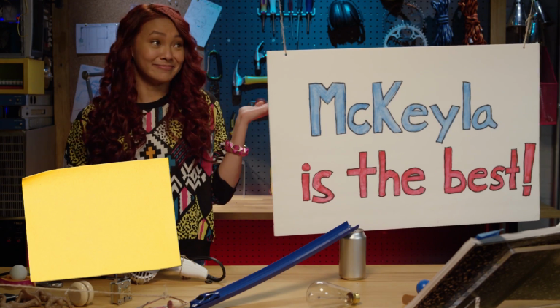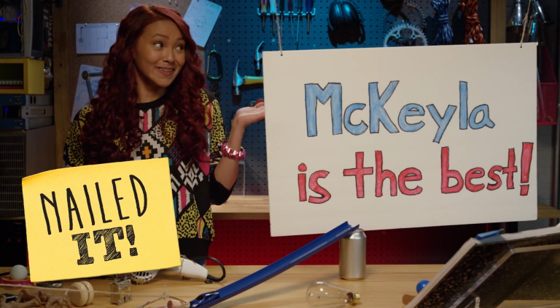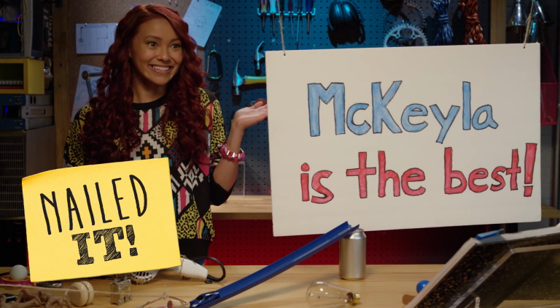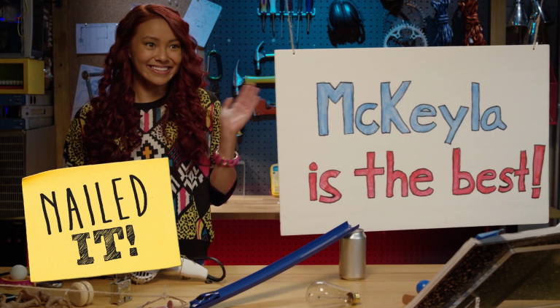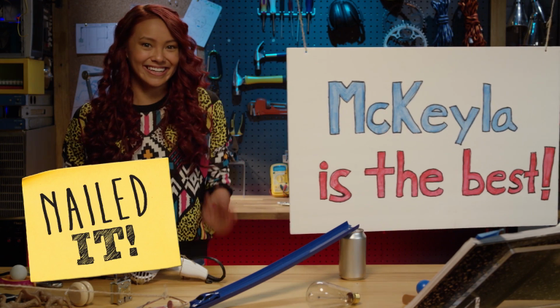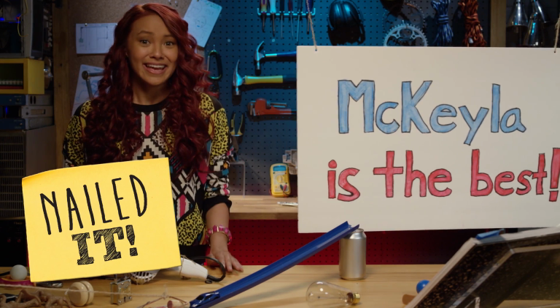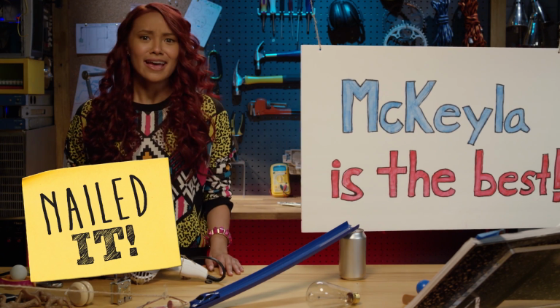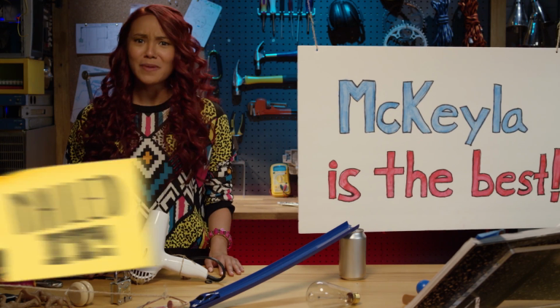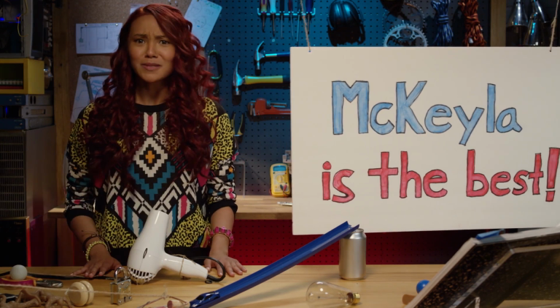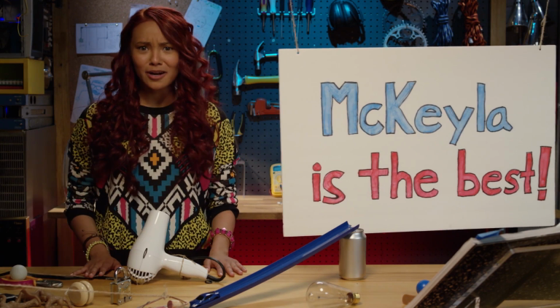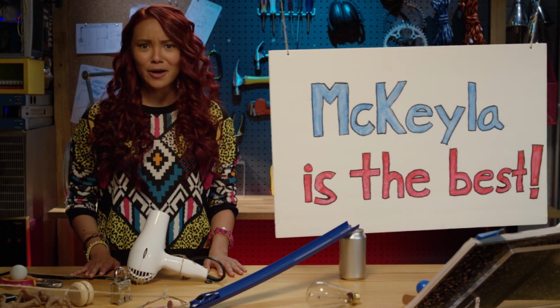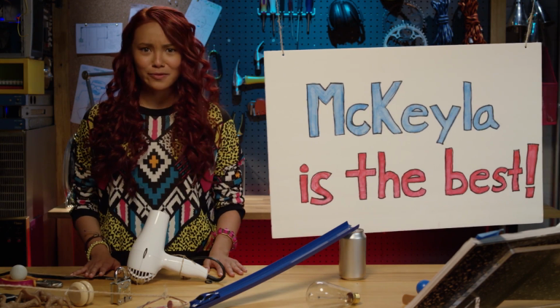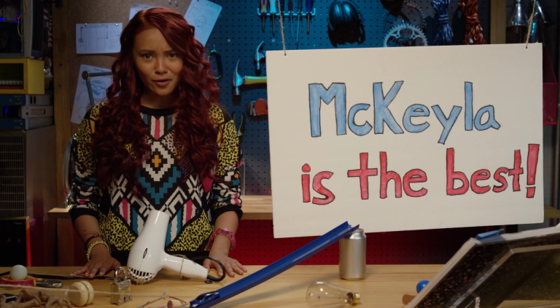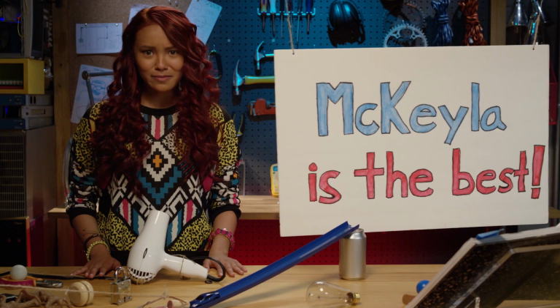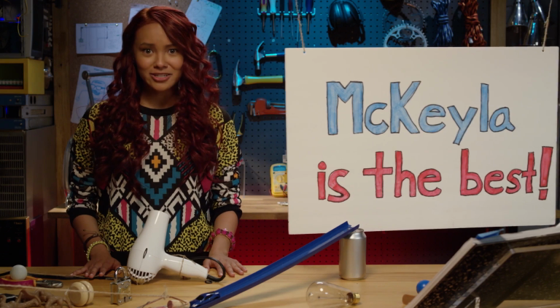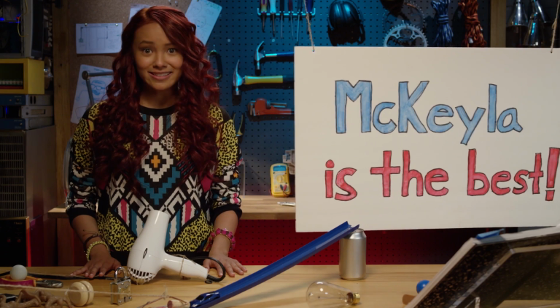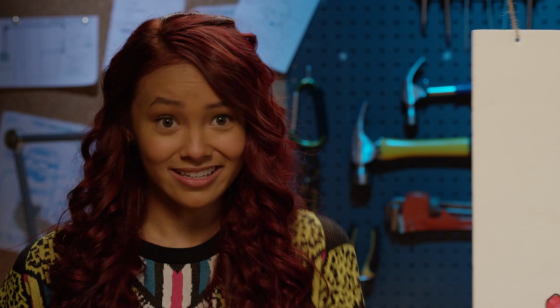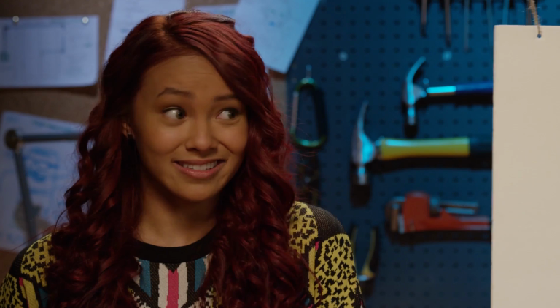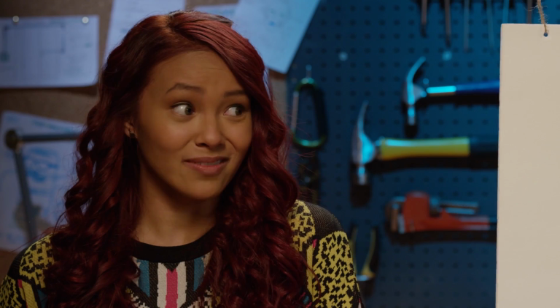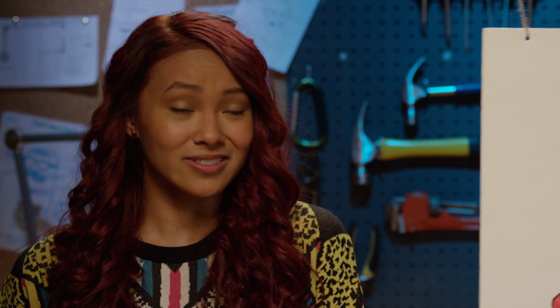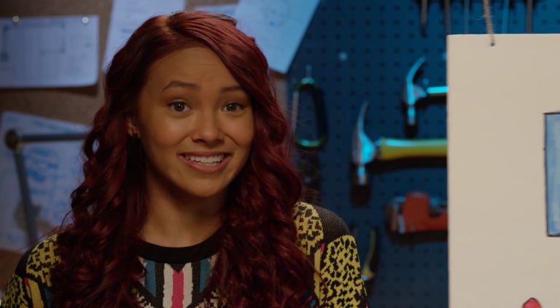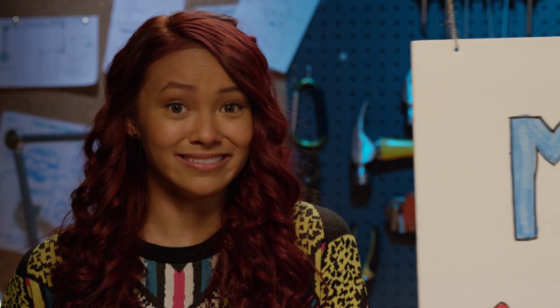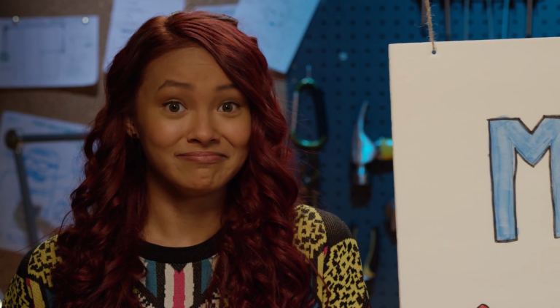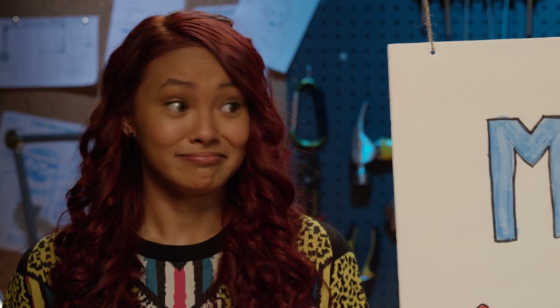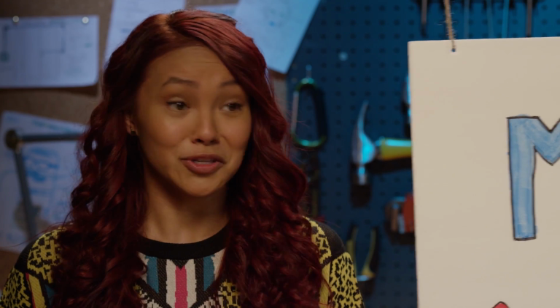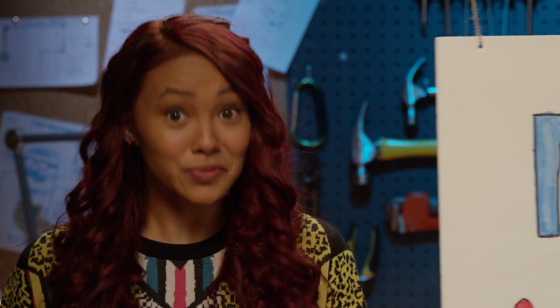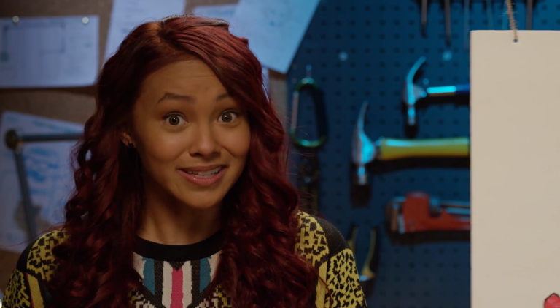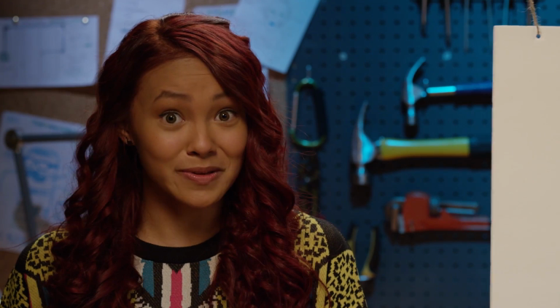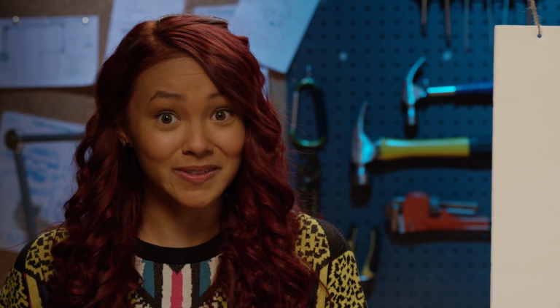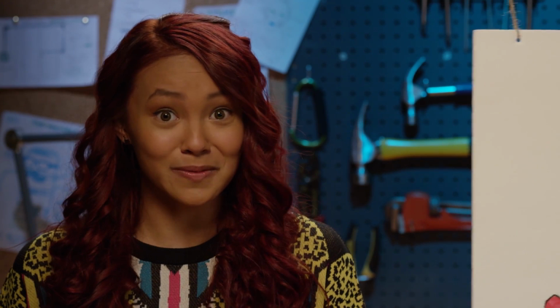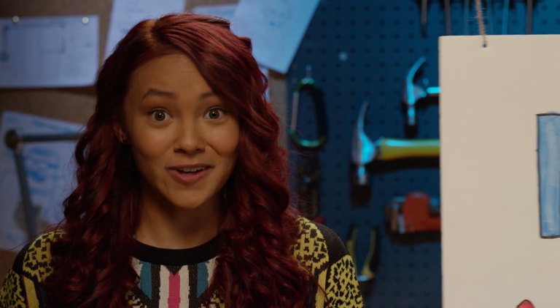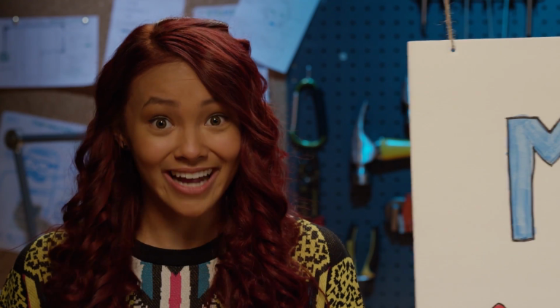Nailed it. And the best part about Rube Goldberg machines is after it's done, you get to rebuild it from scratch.